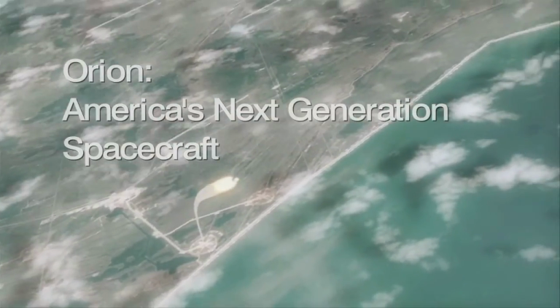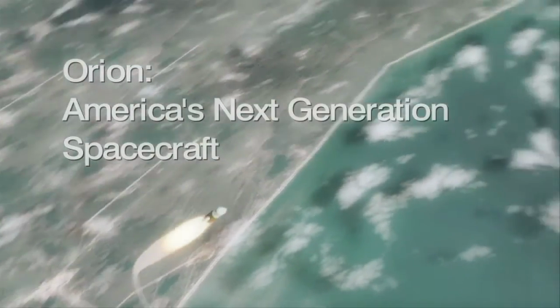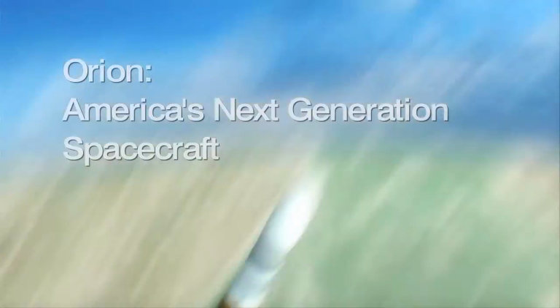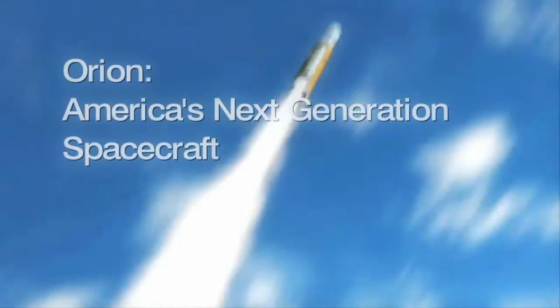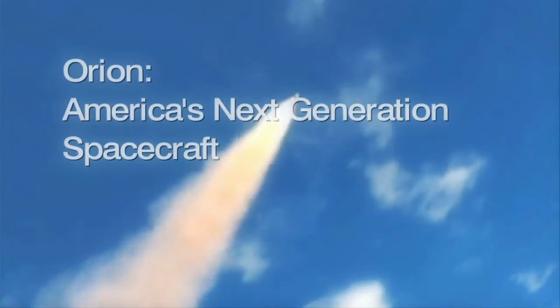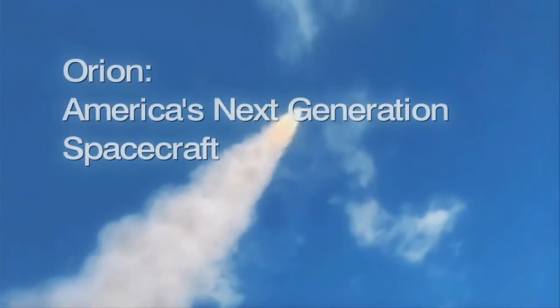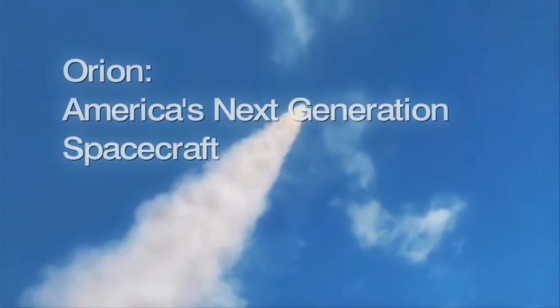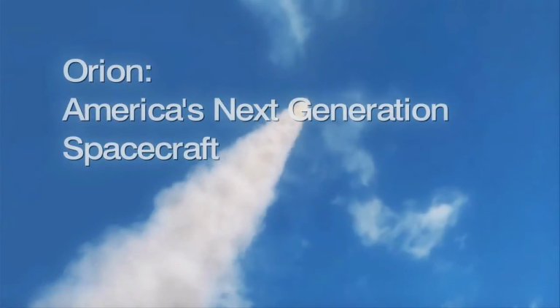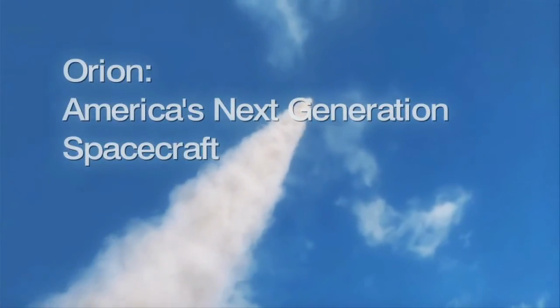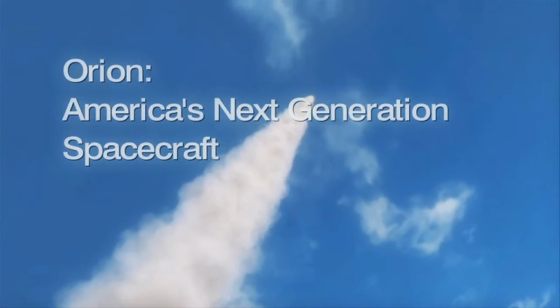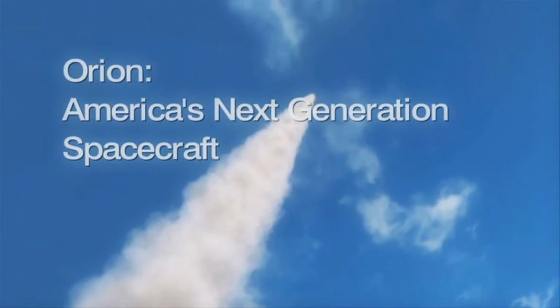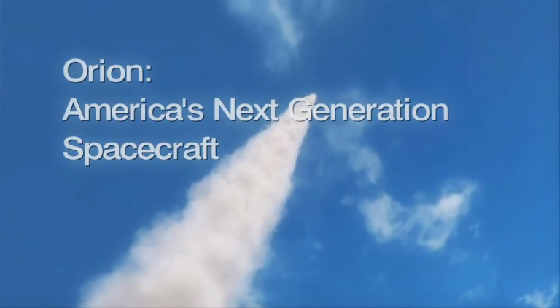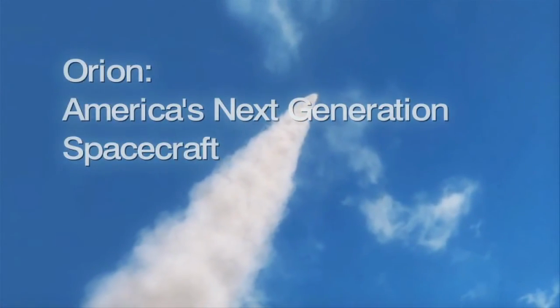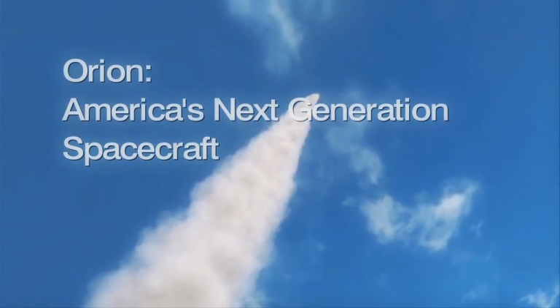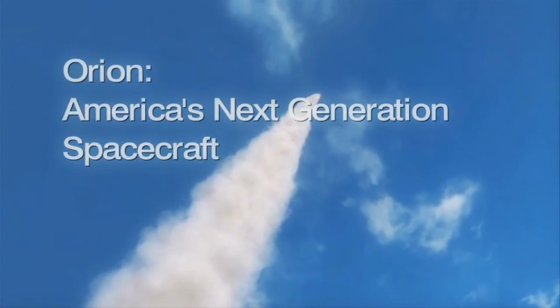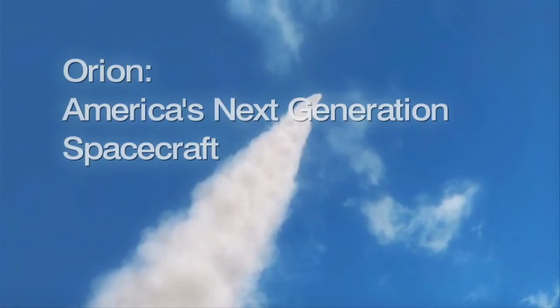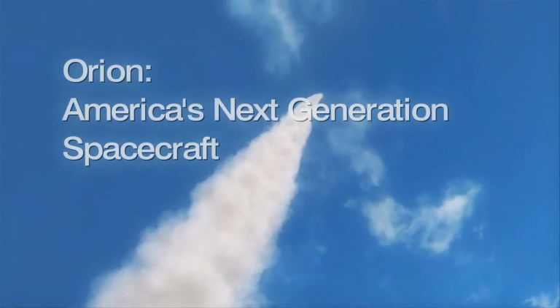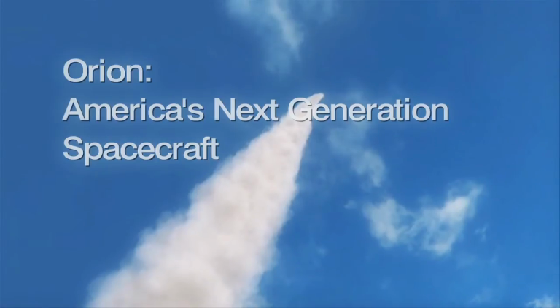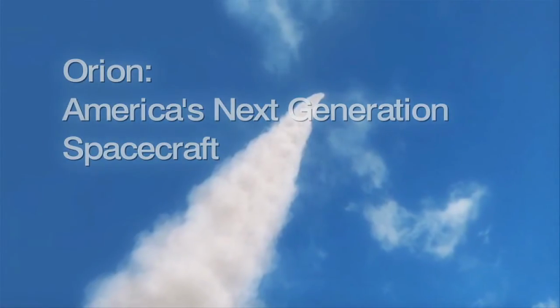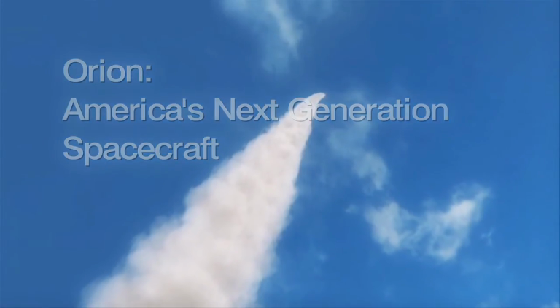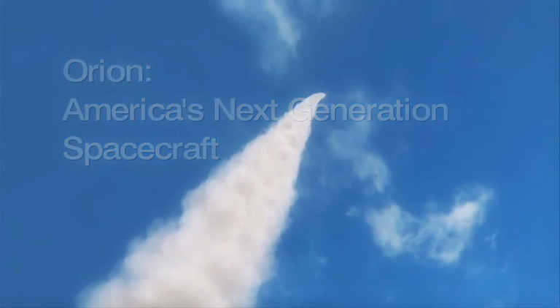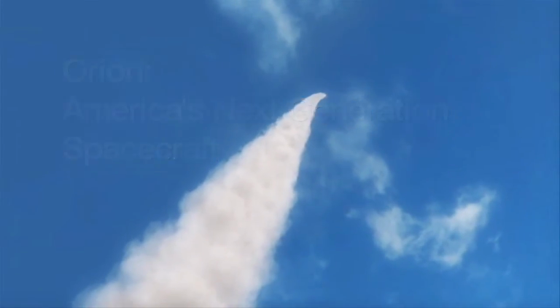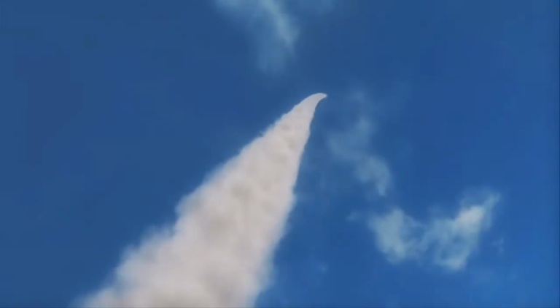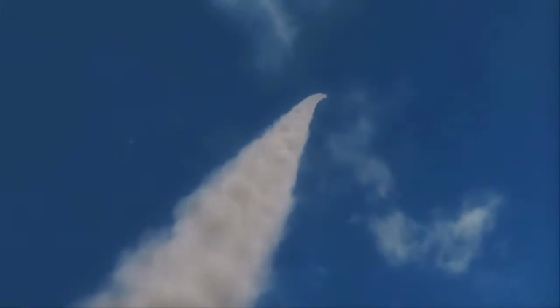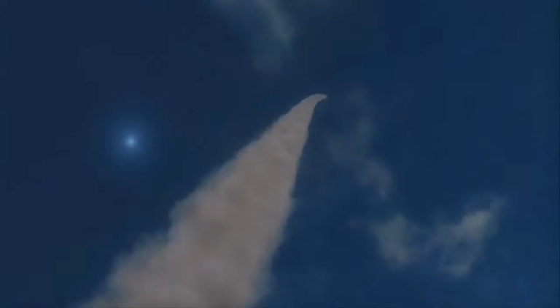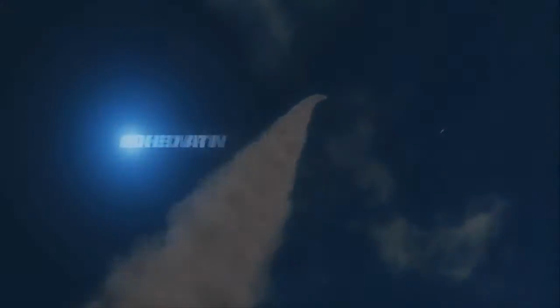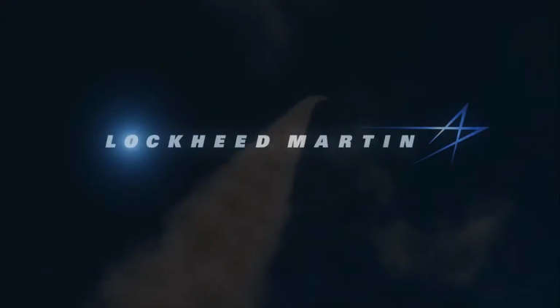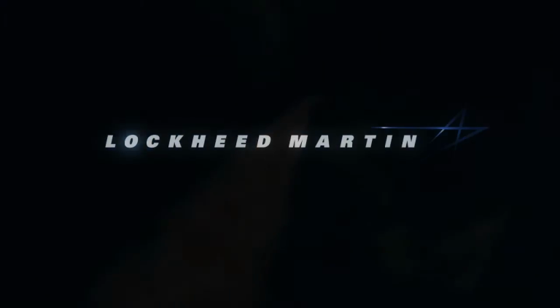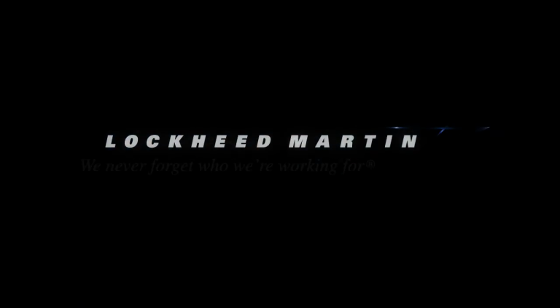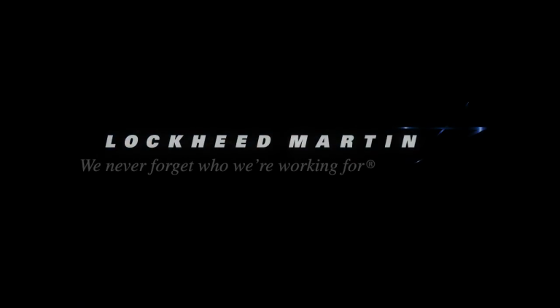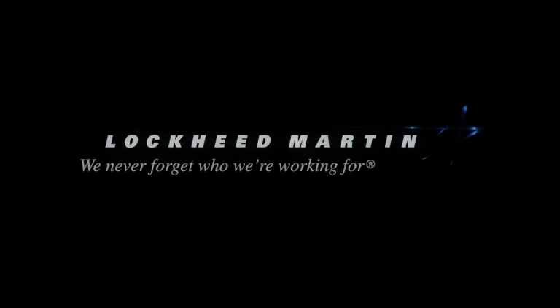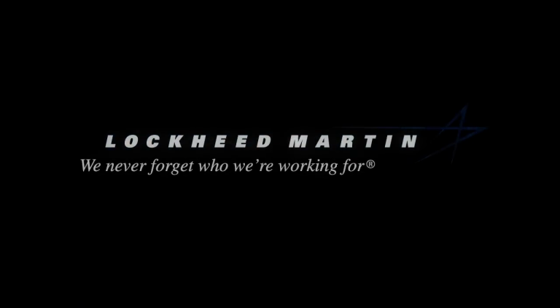Orion — the next step in human spaceflight.